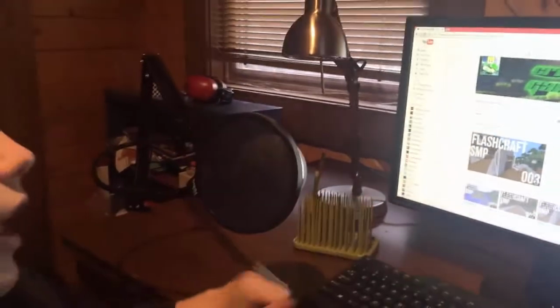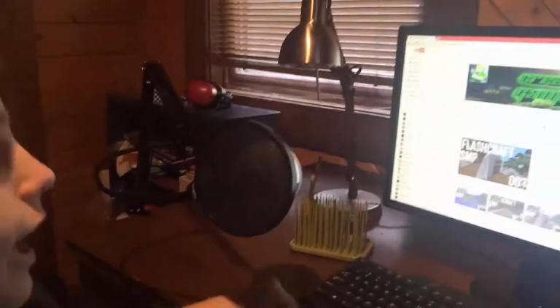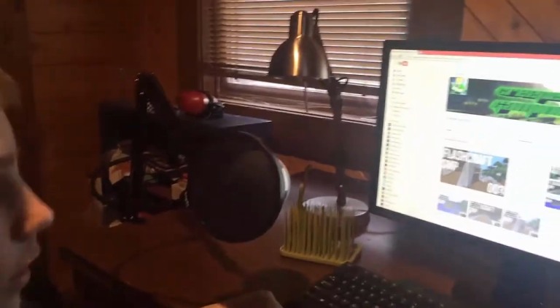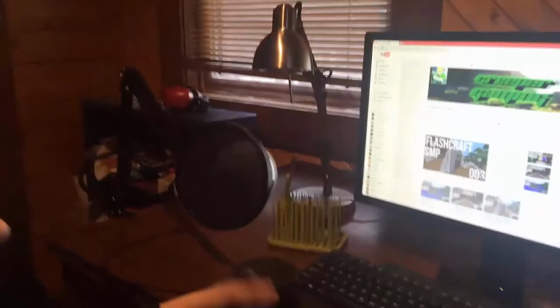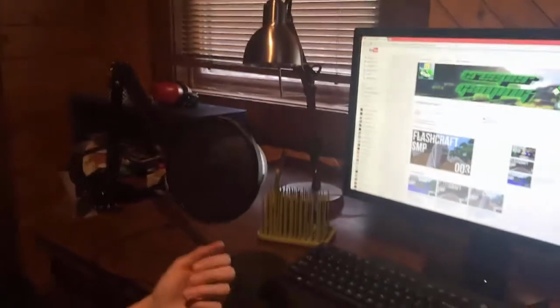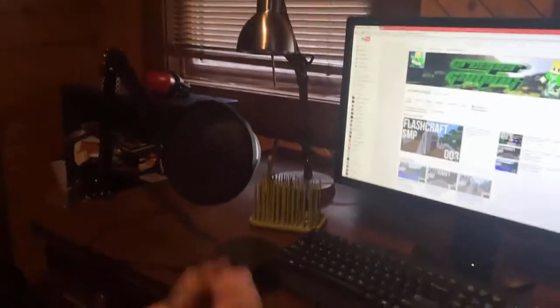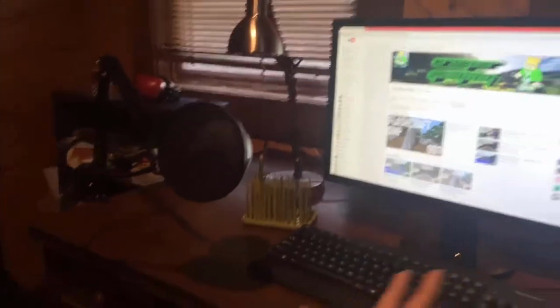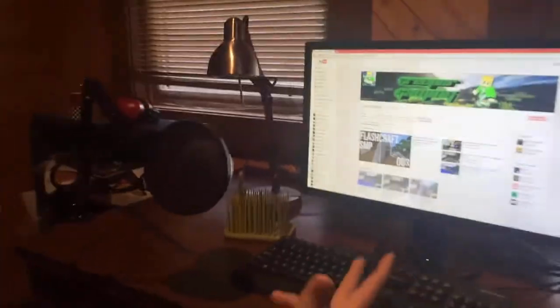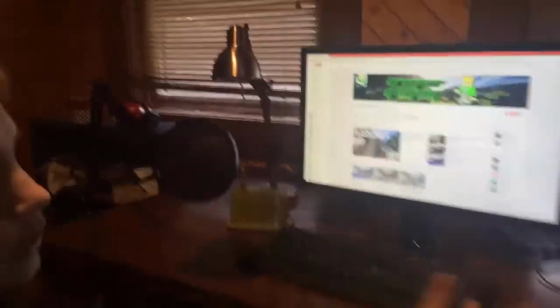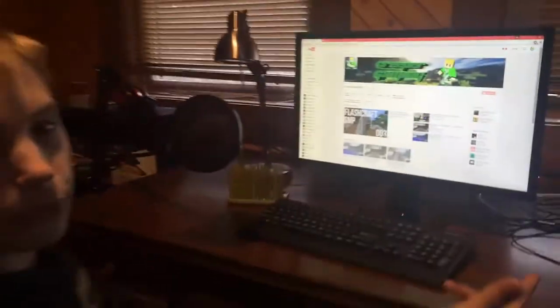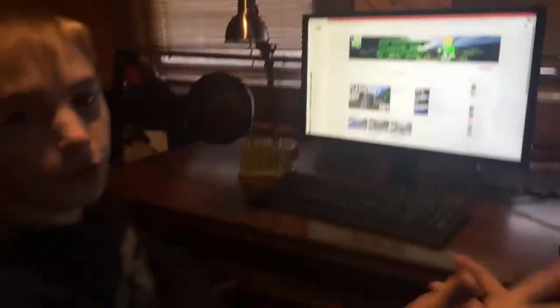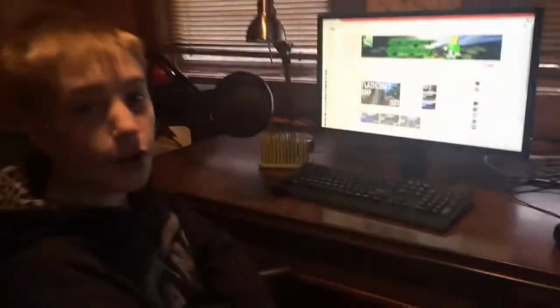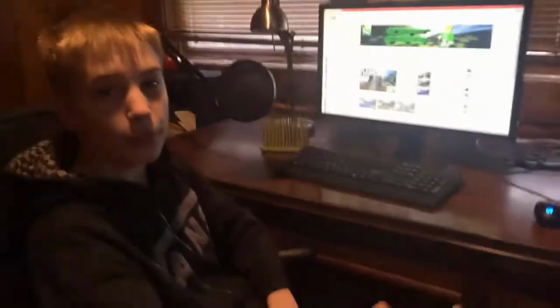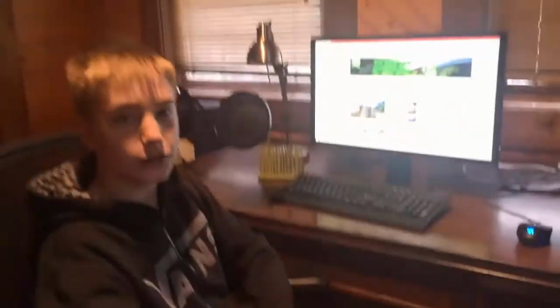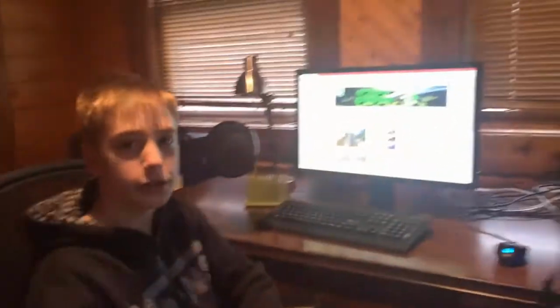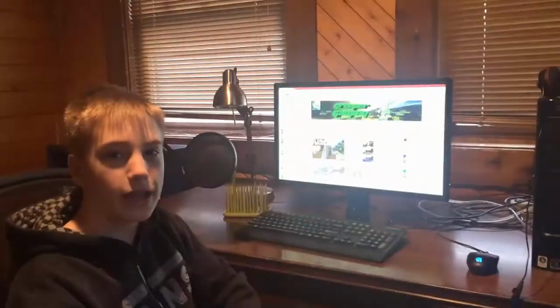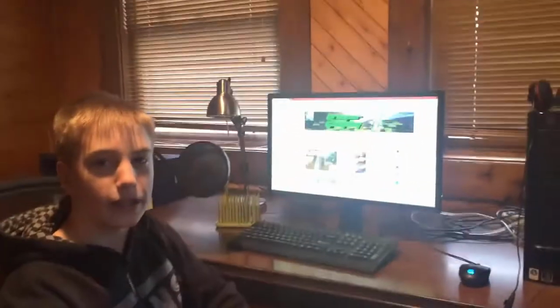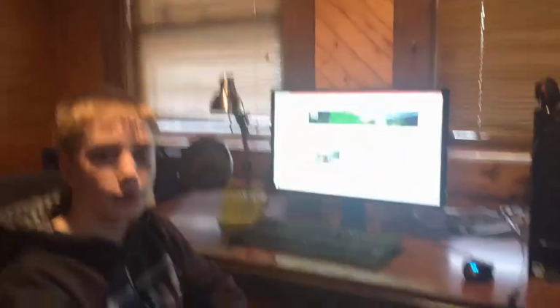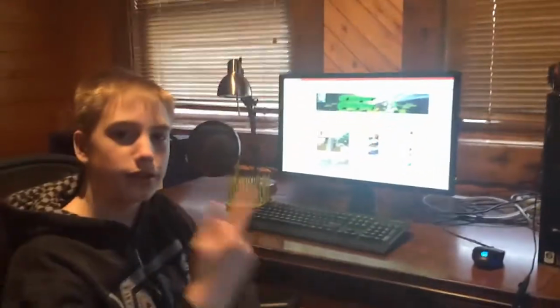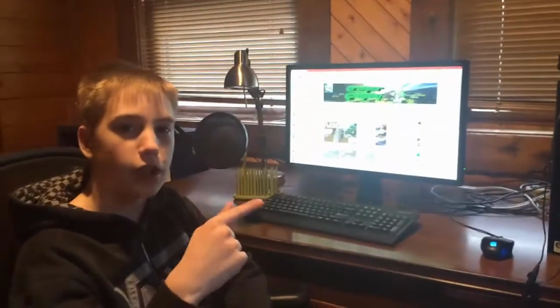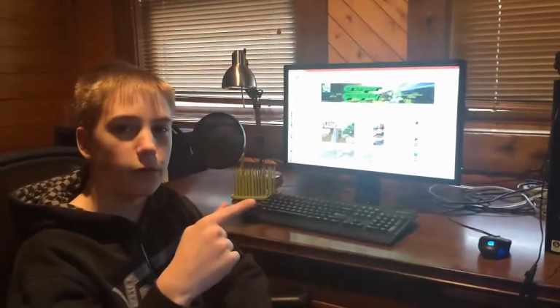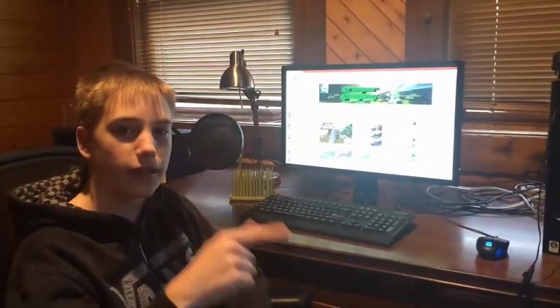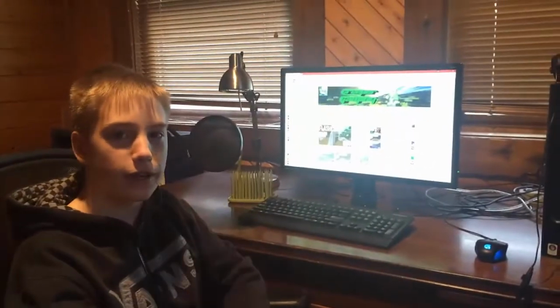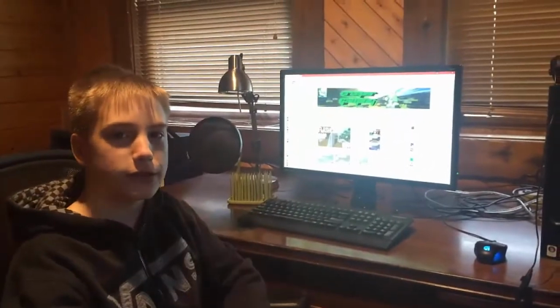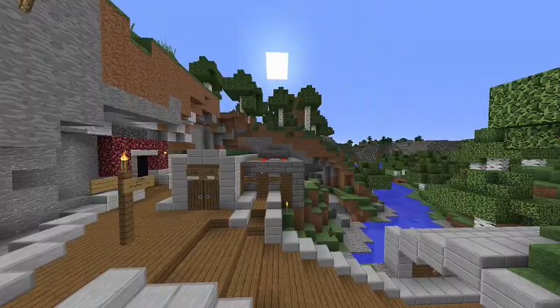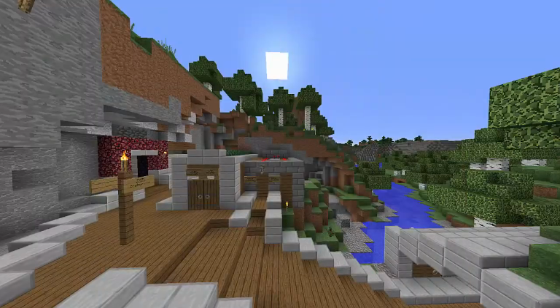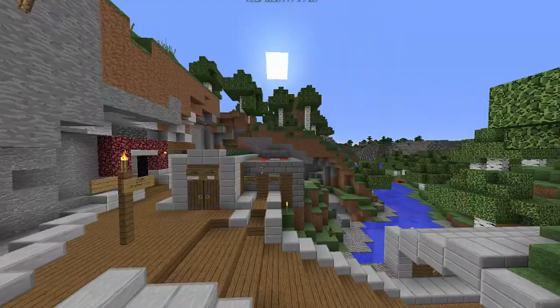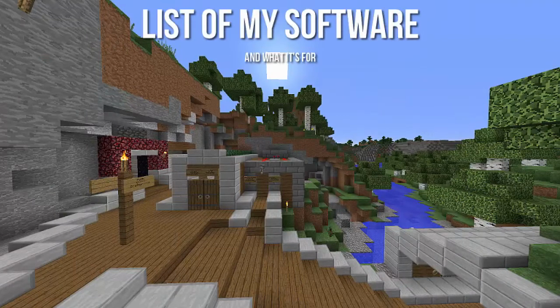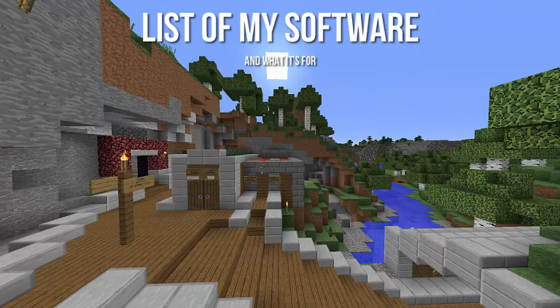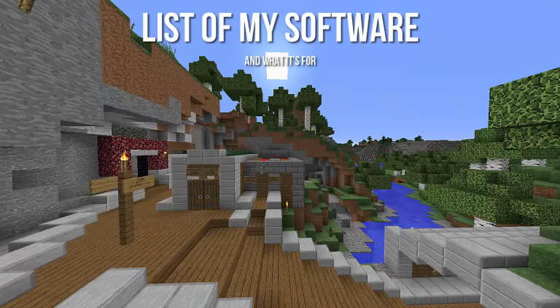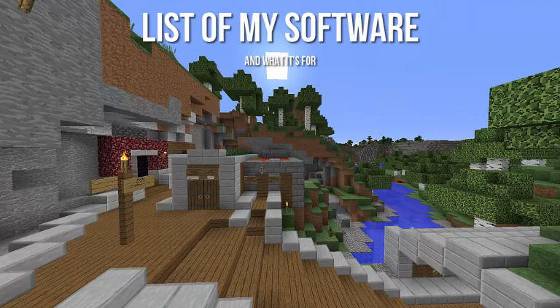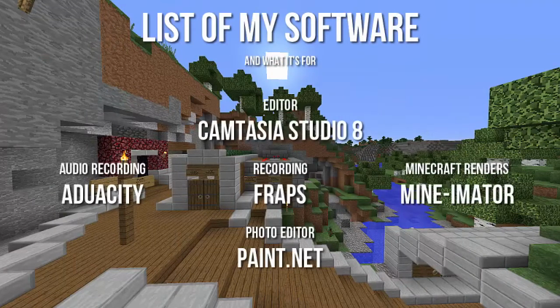And yeah, that's pretty much it for hardware. So let's go ahead and go into the software that I use.